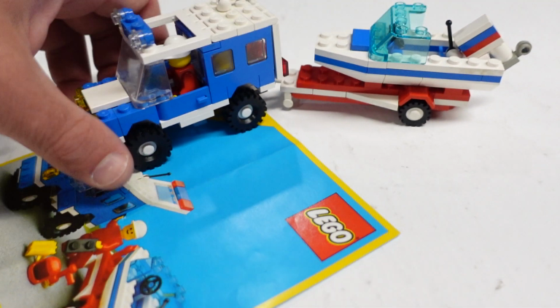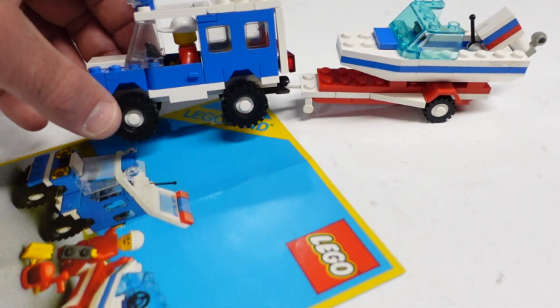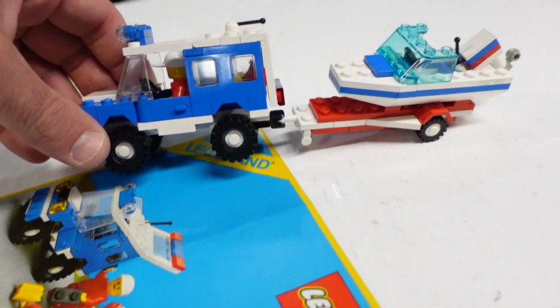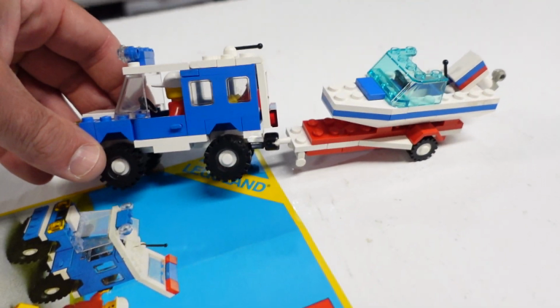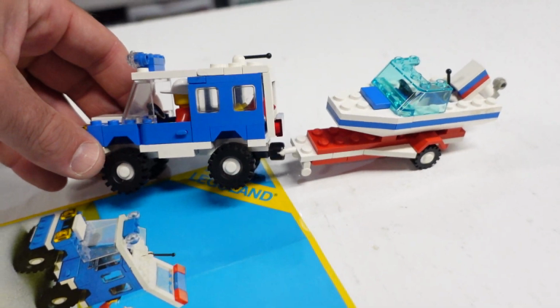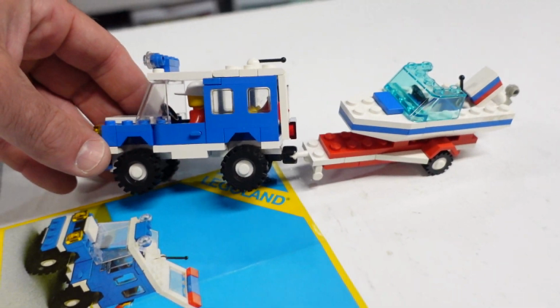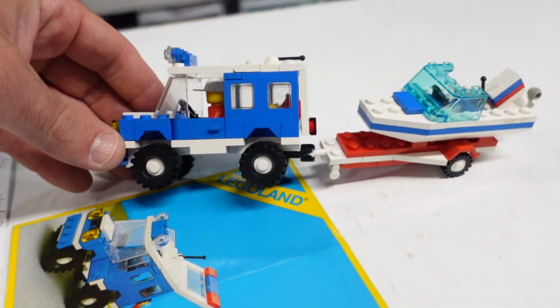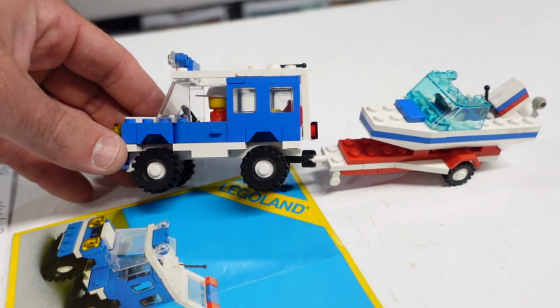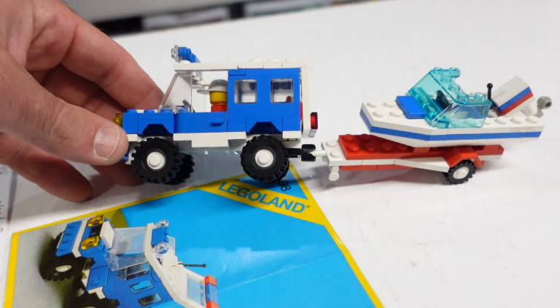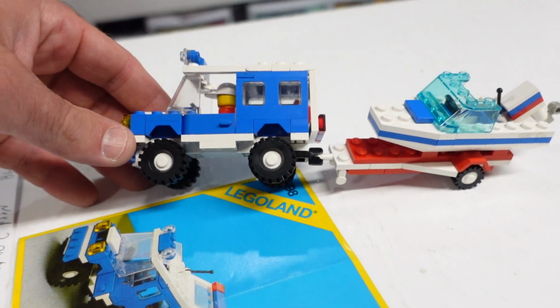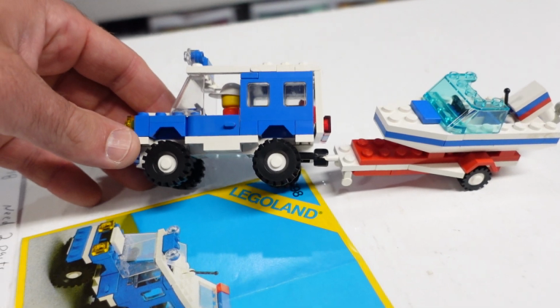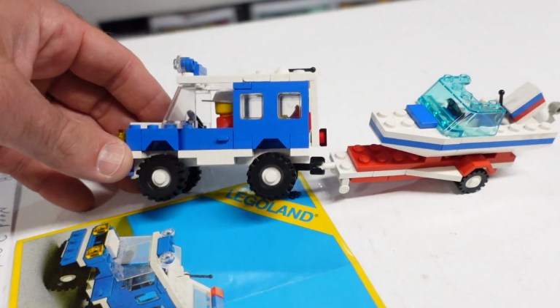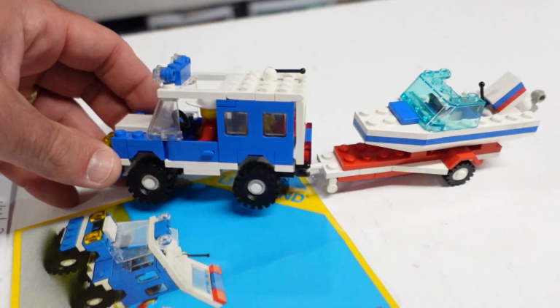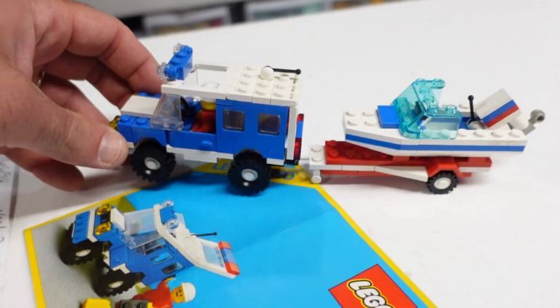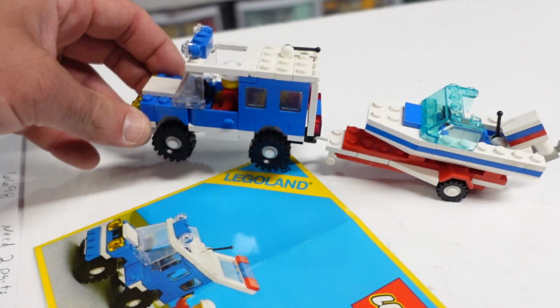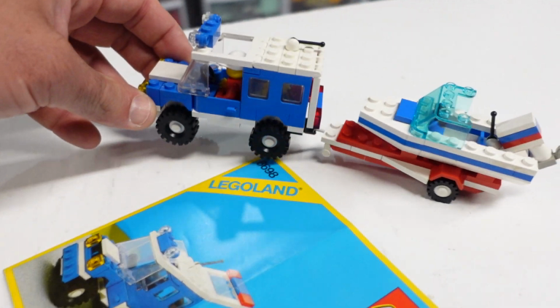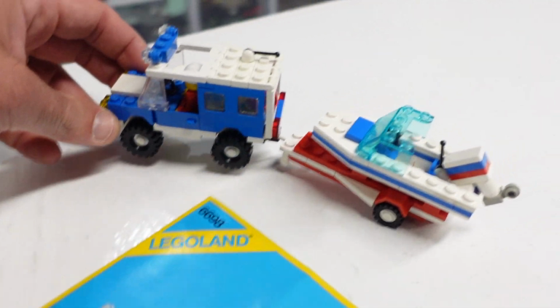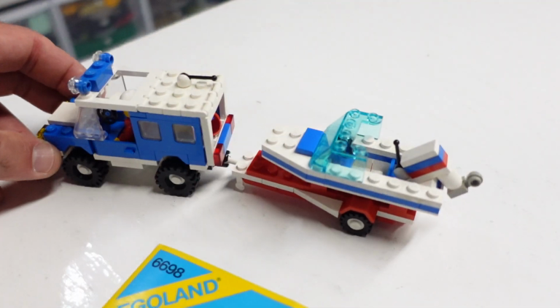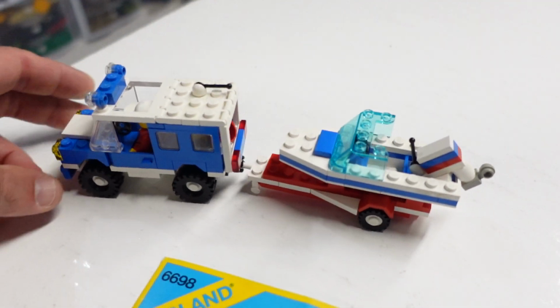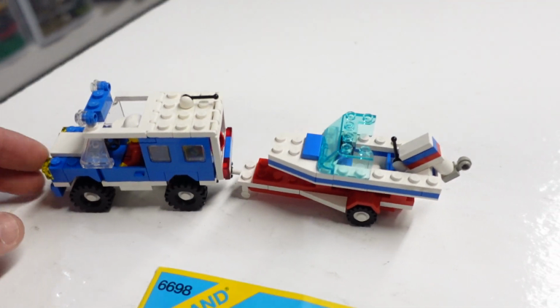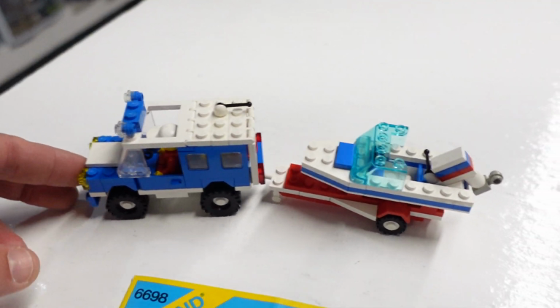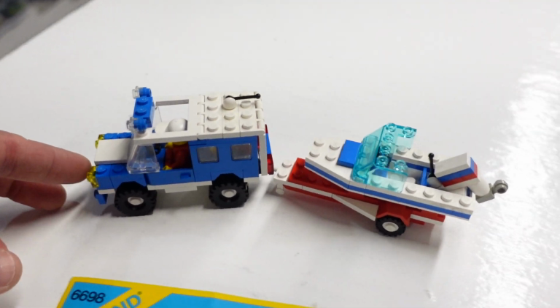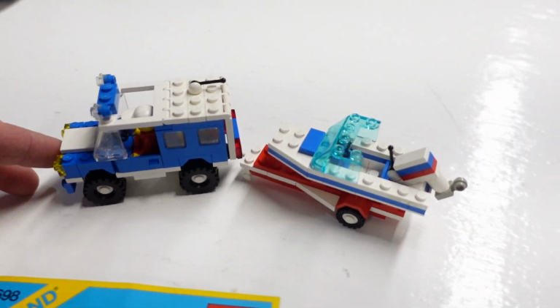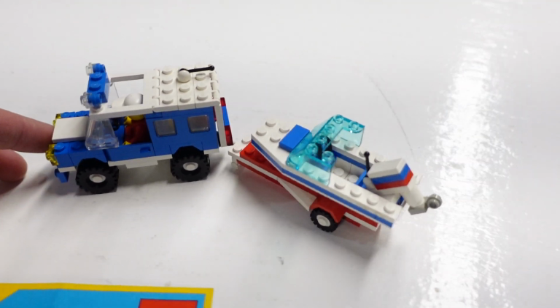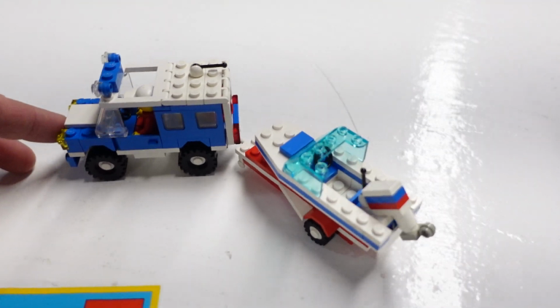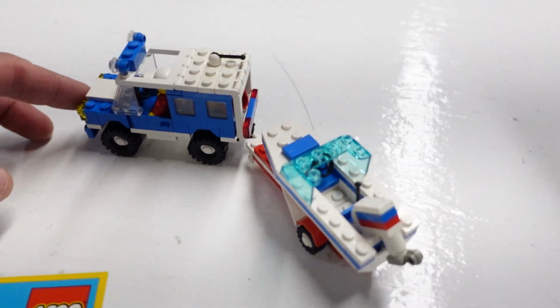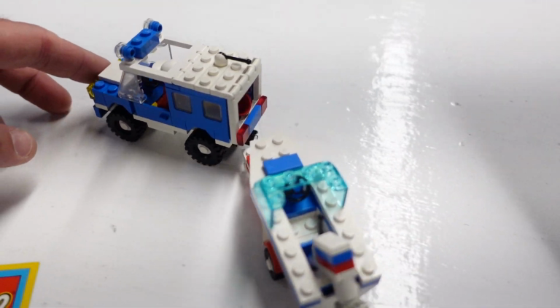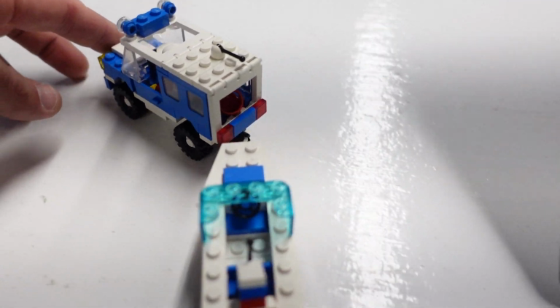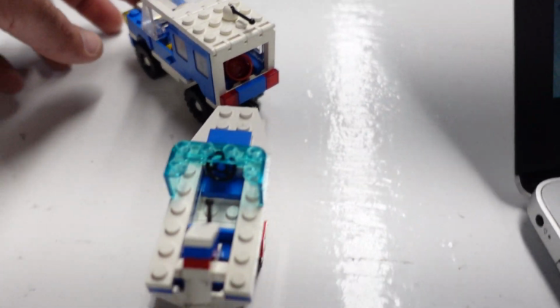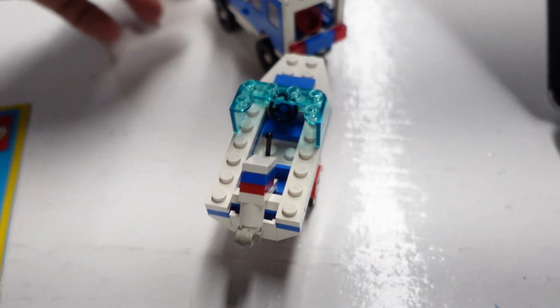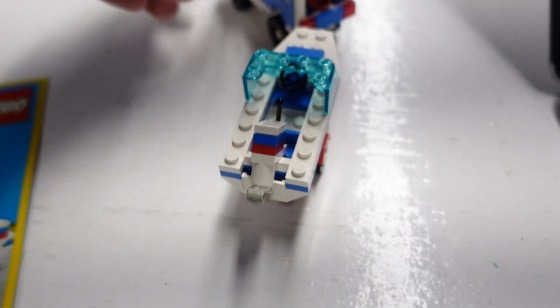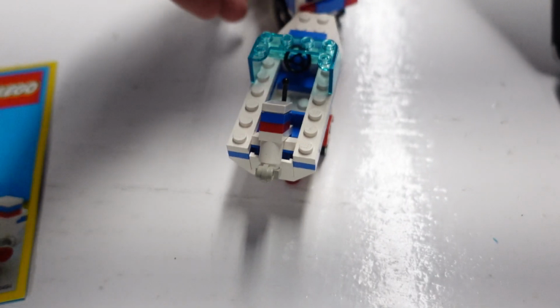A nice little set. Makes me want to go out on the lake on the boat — back it in.